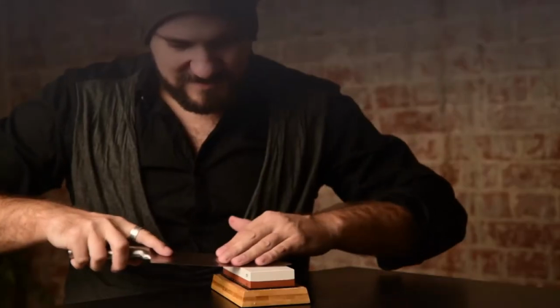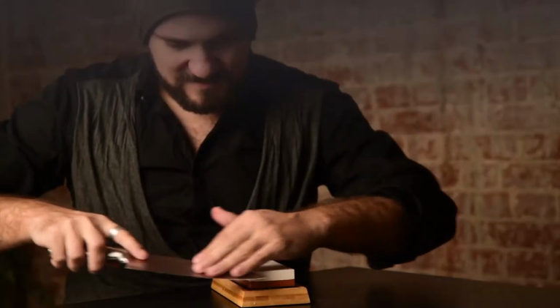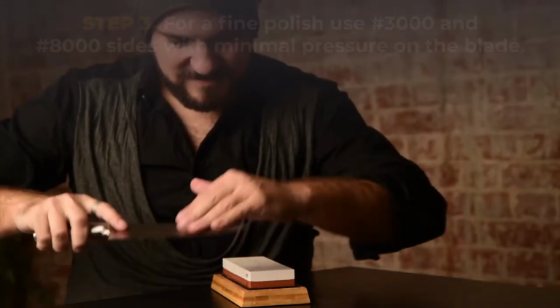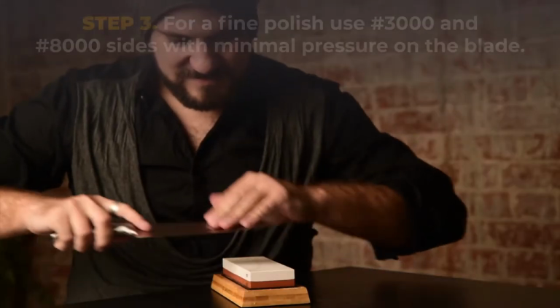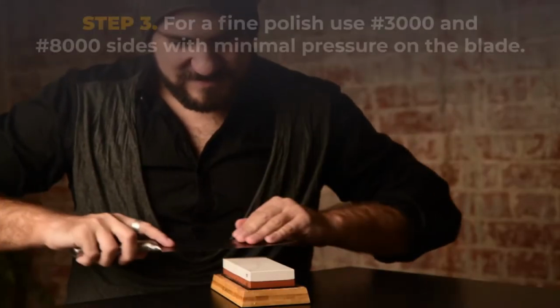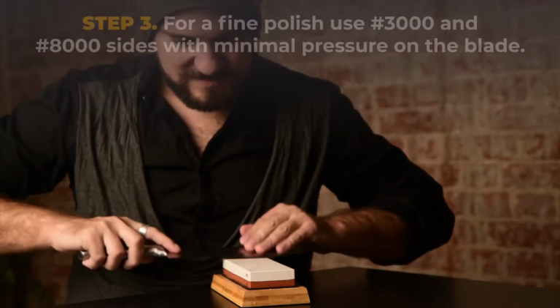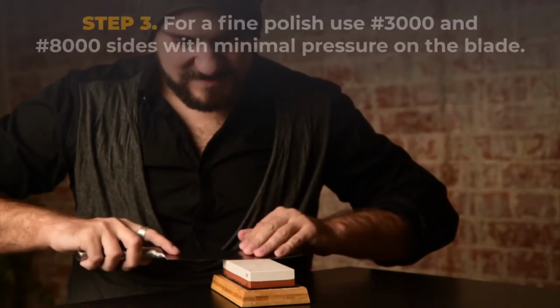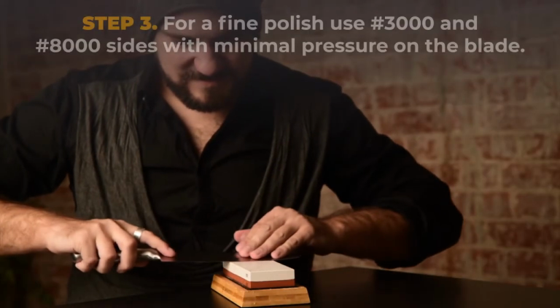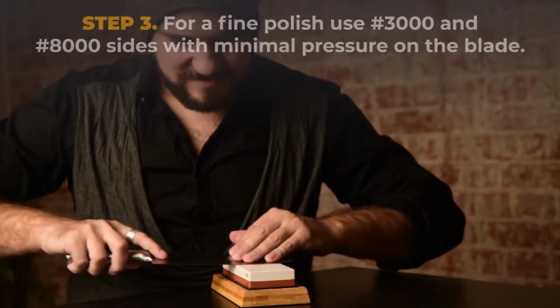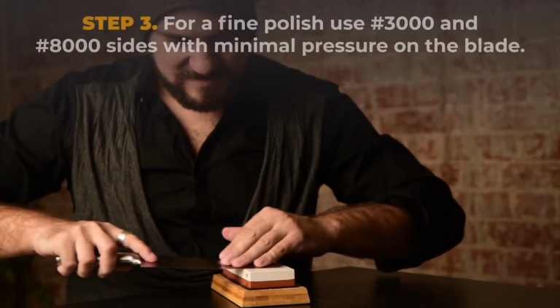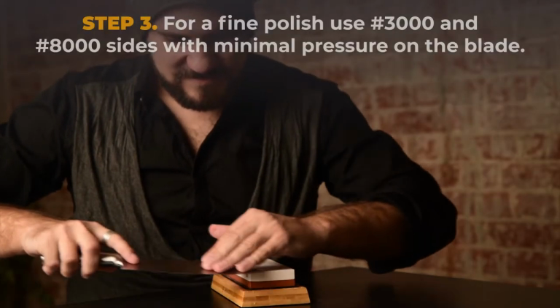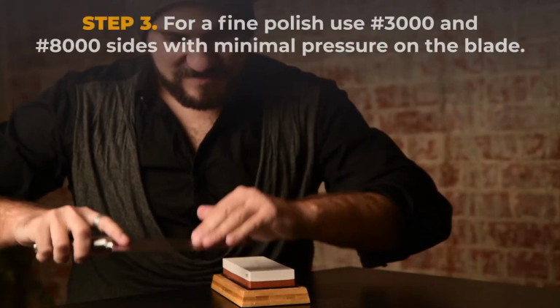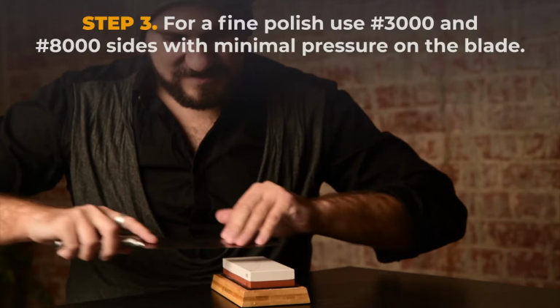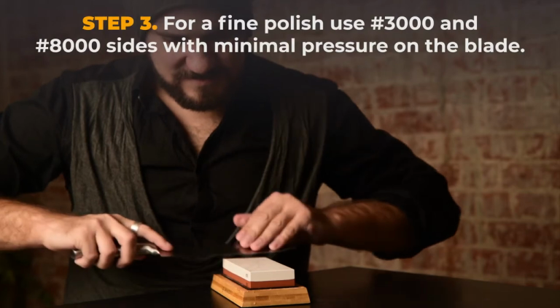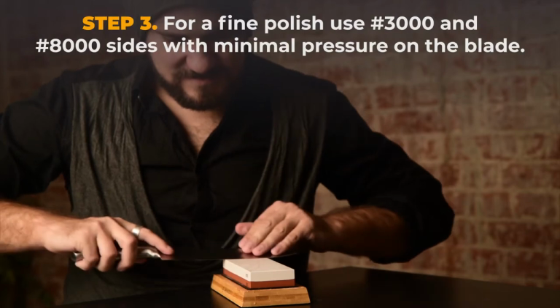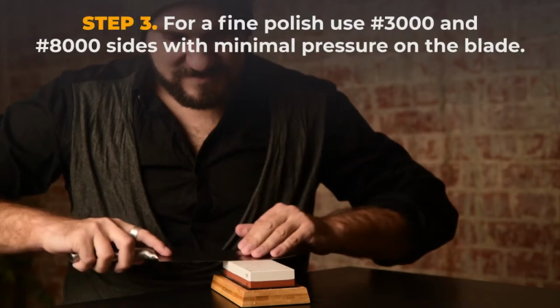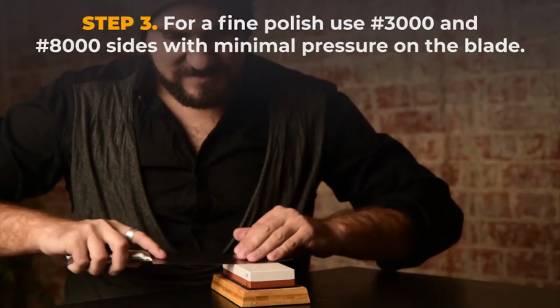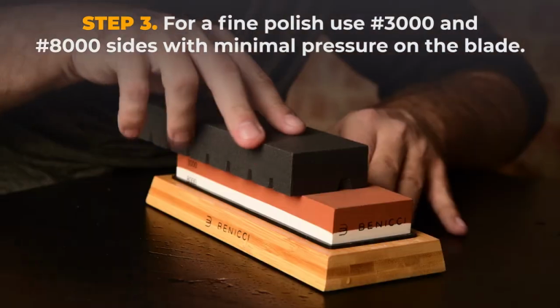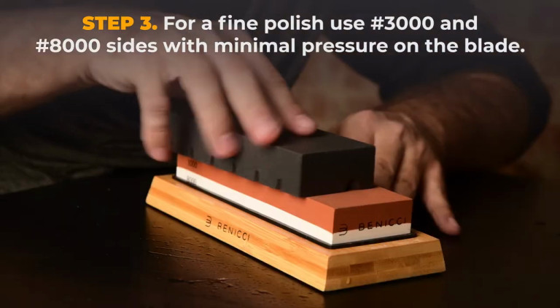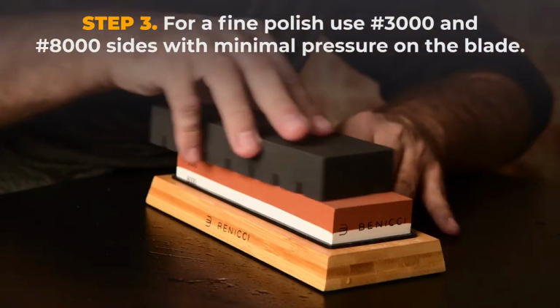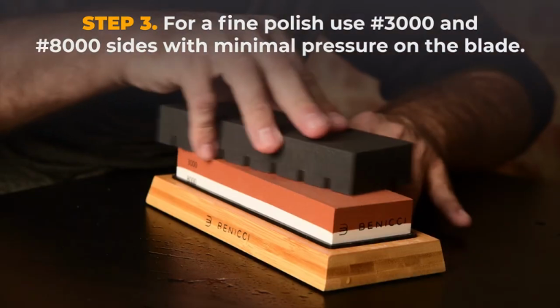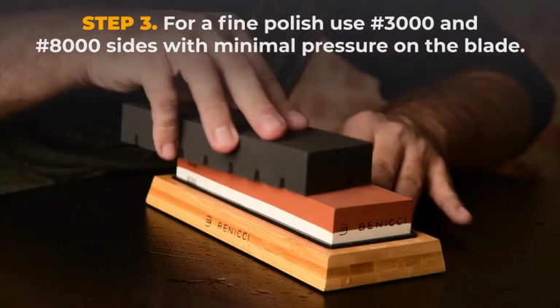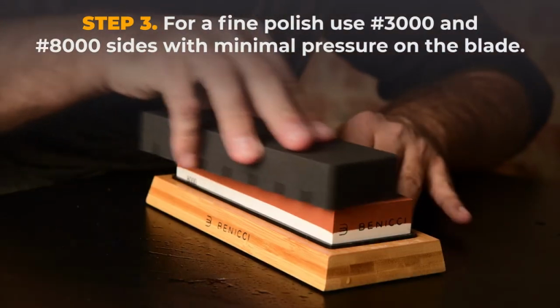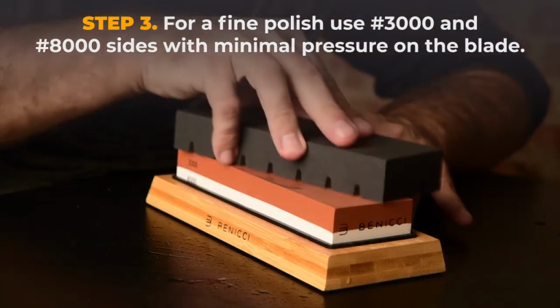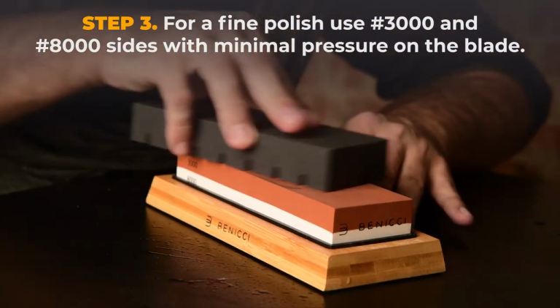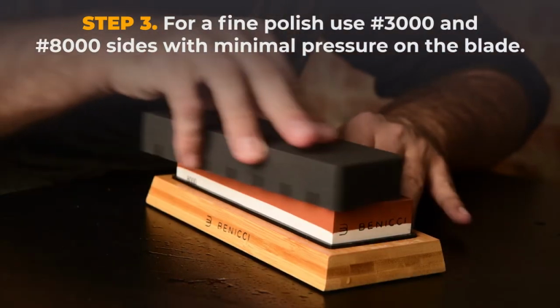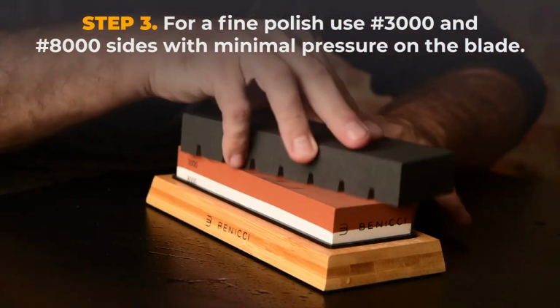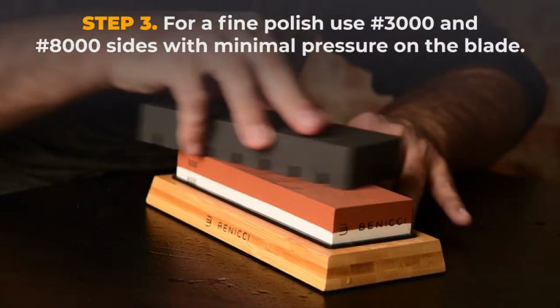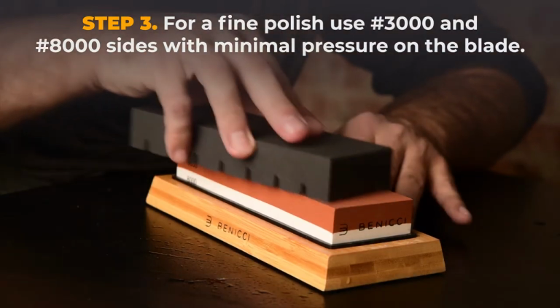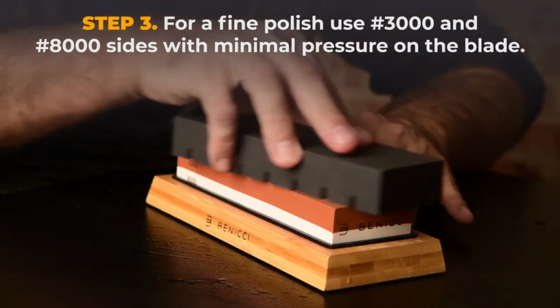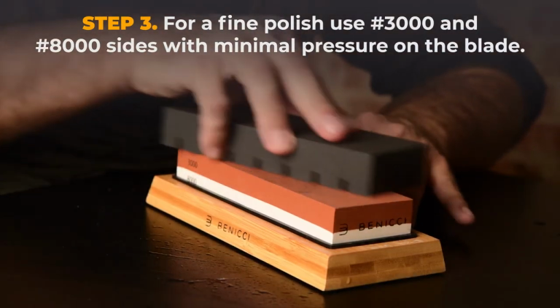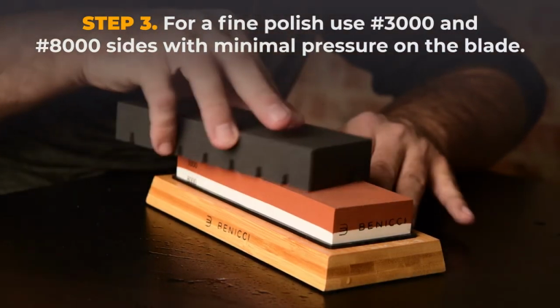Step 3. For a fine polish, use the 3000 and 8000 sides with minimal pressure on the blade.